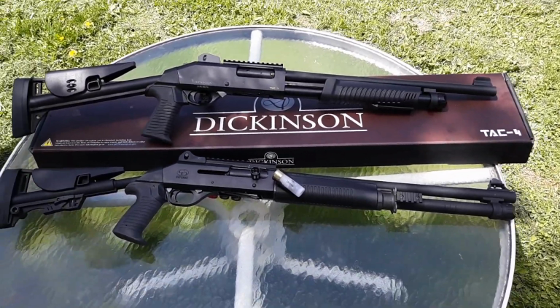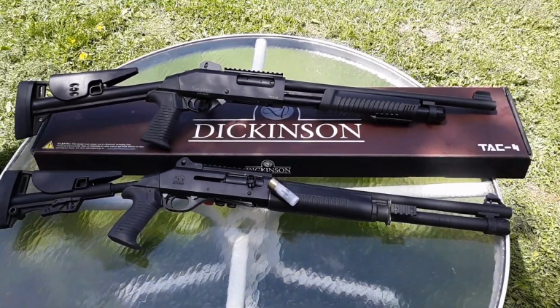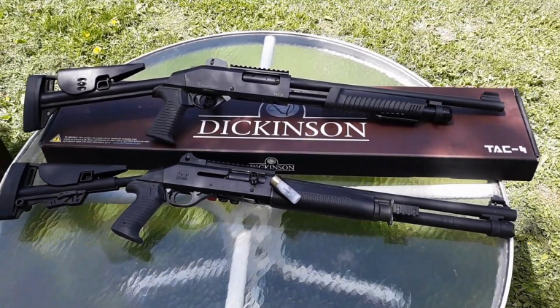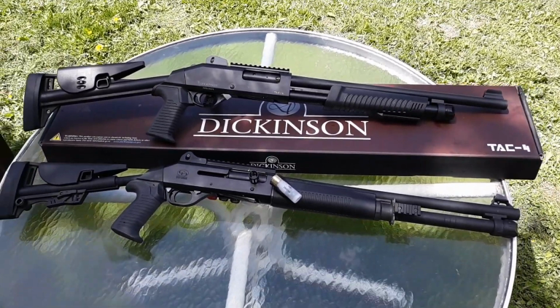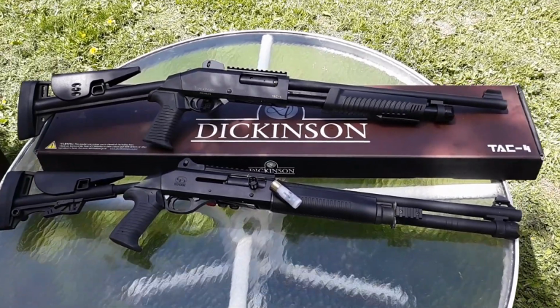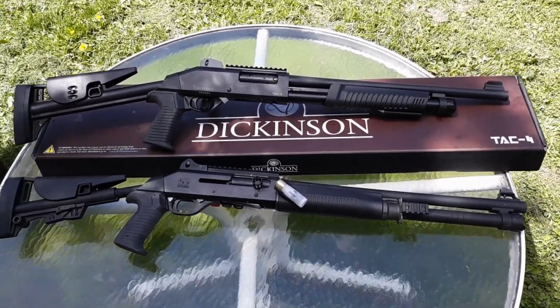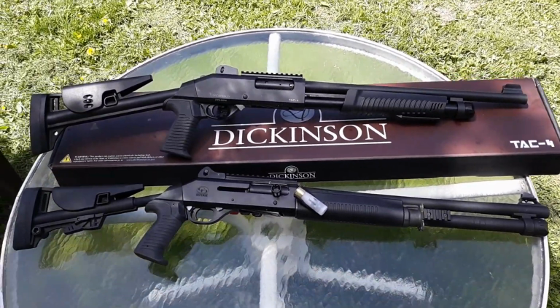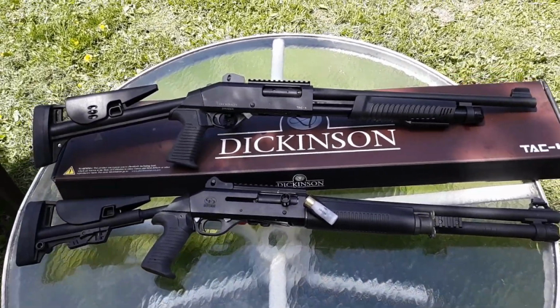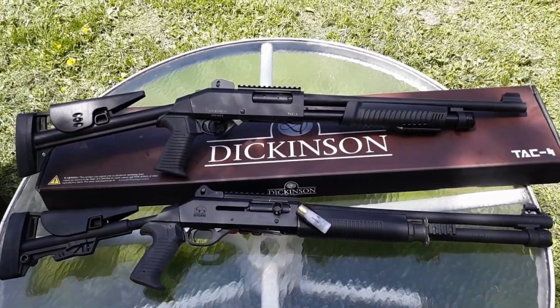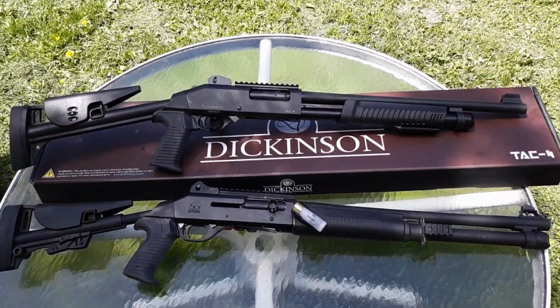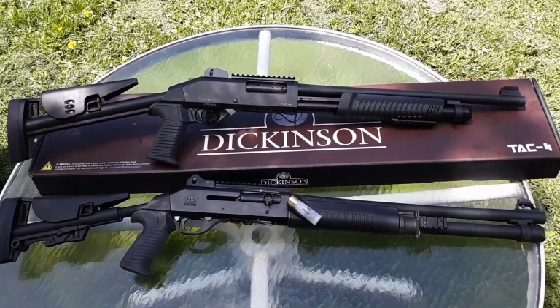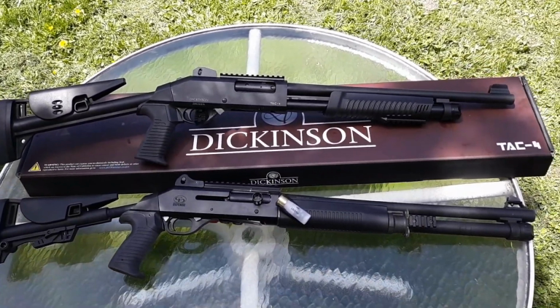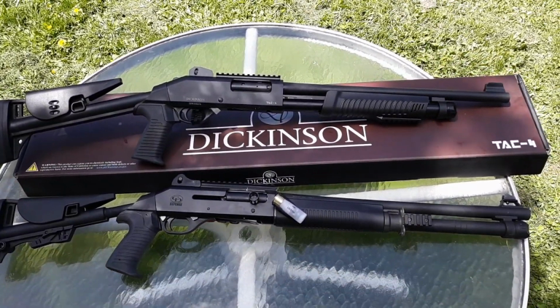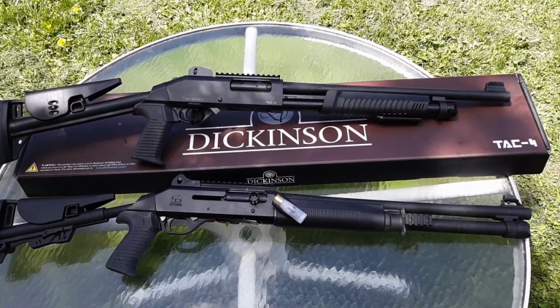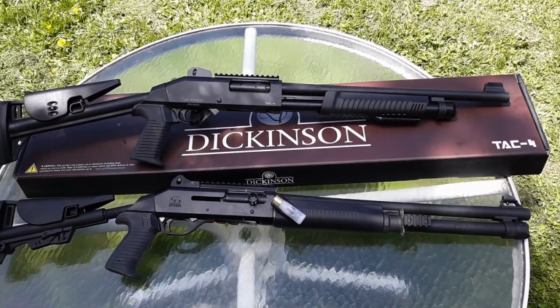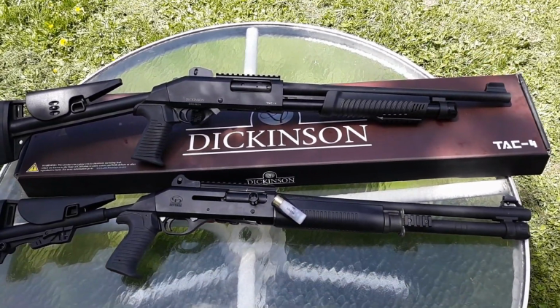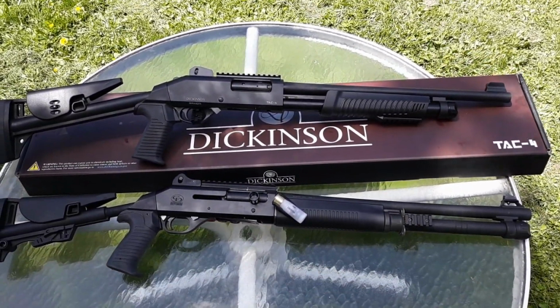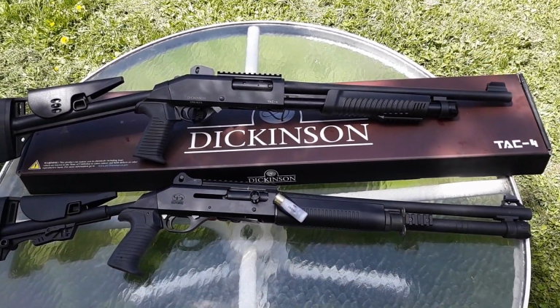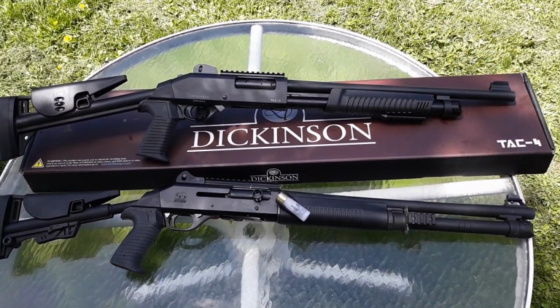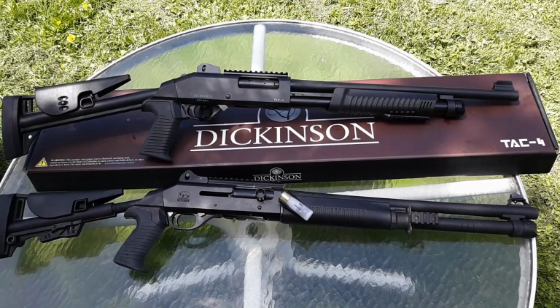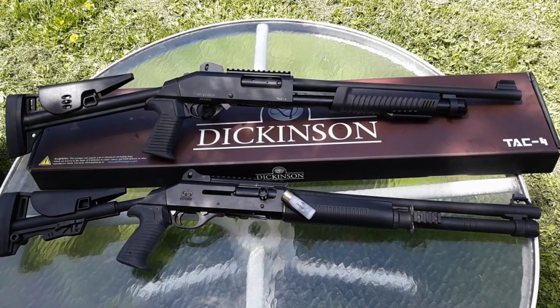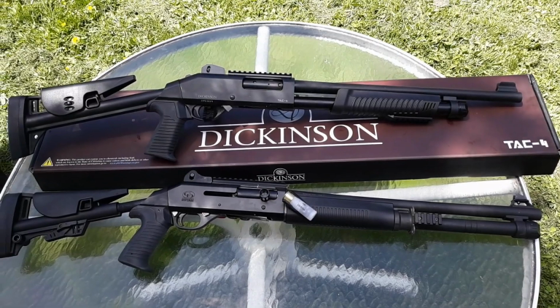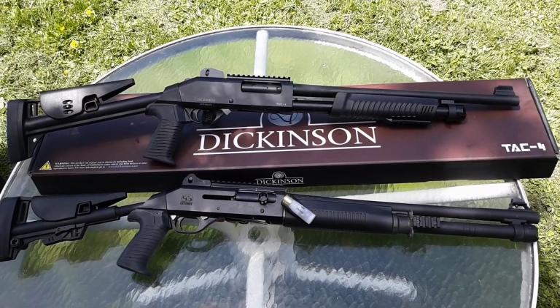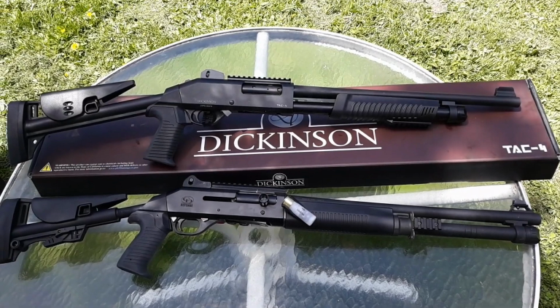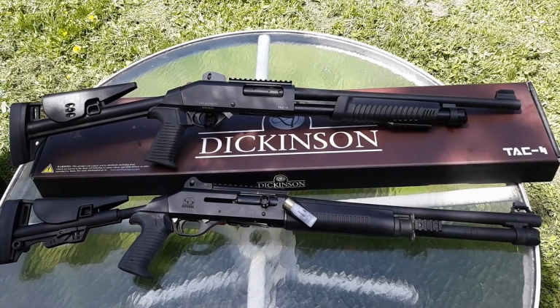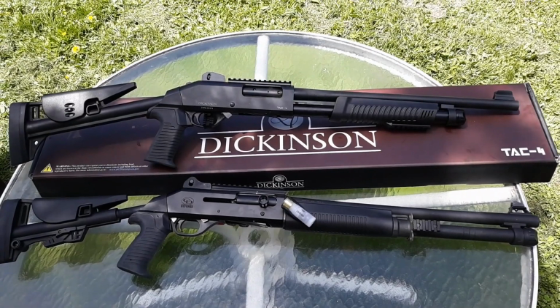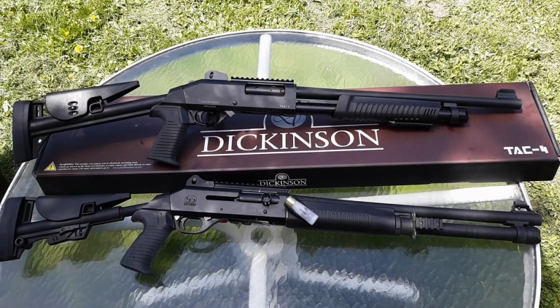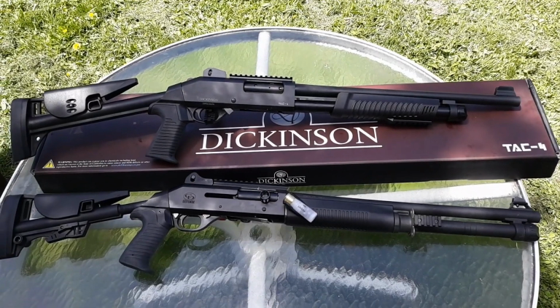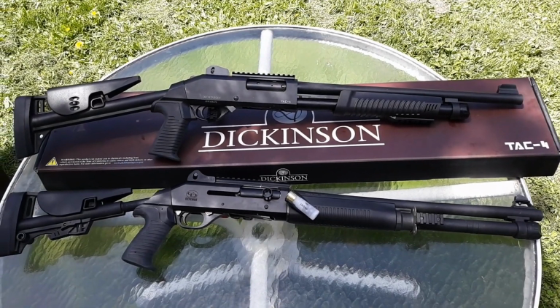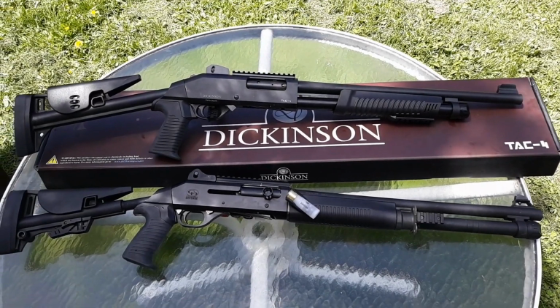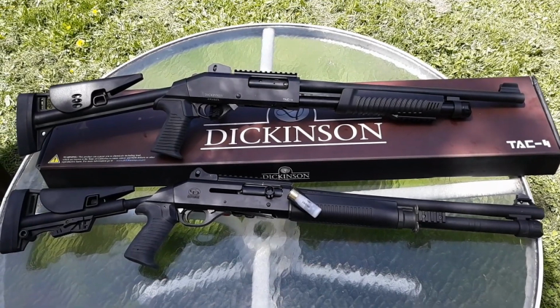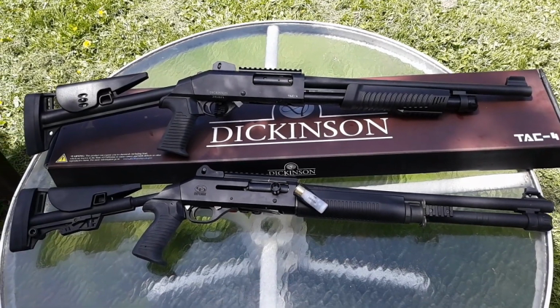Now as you can see, there's not much difference. One's semi-auto, one's a pump.